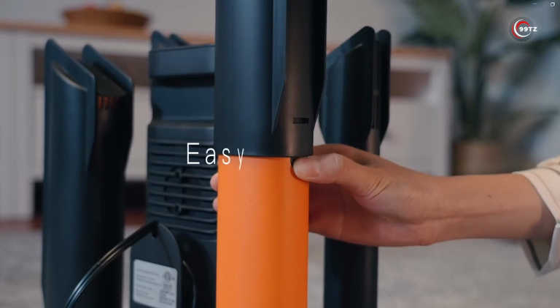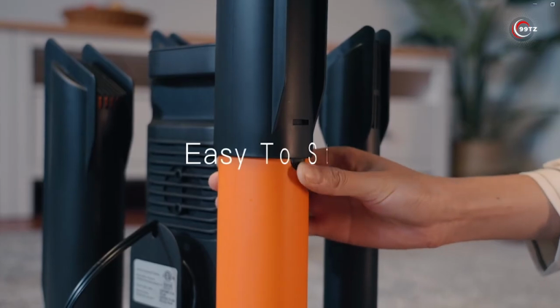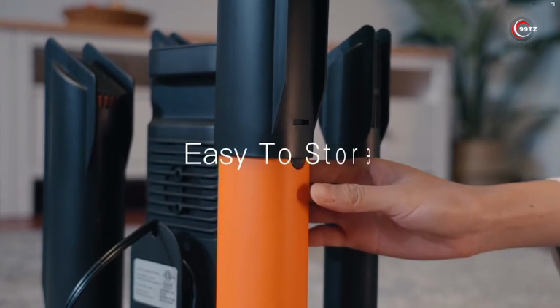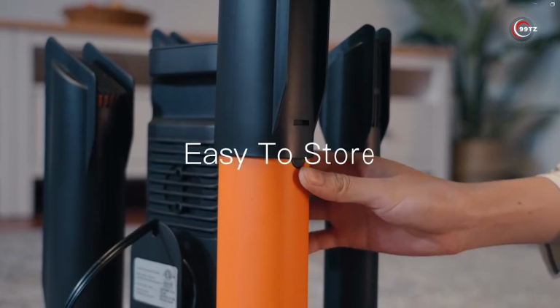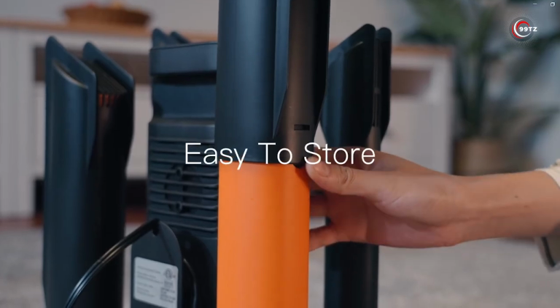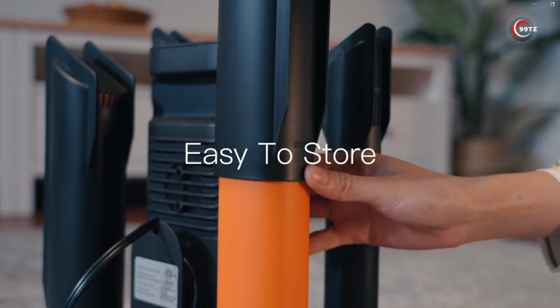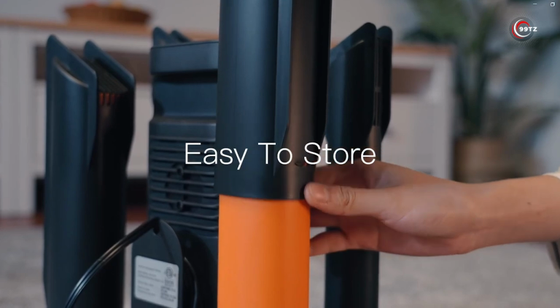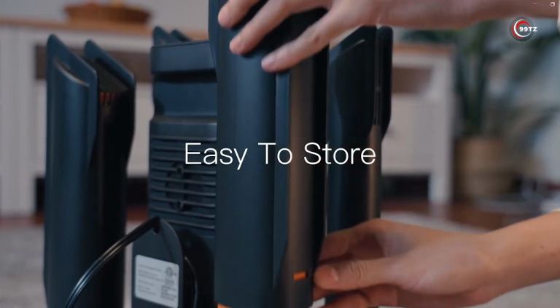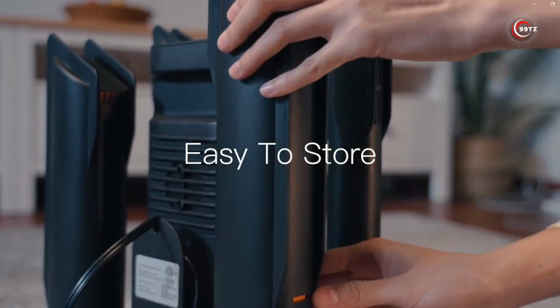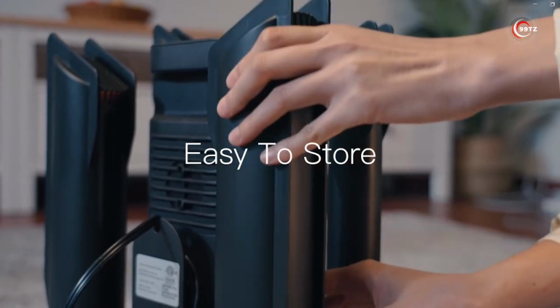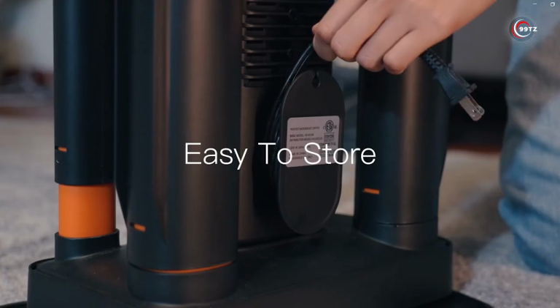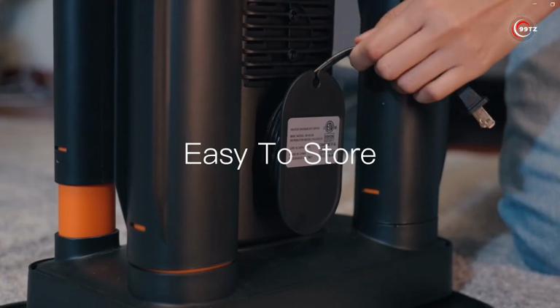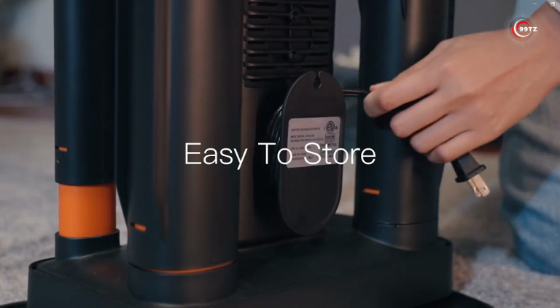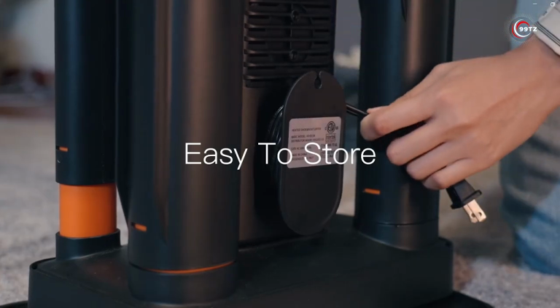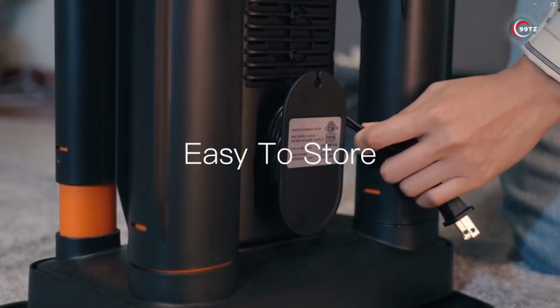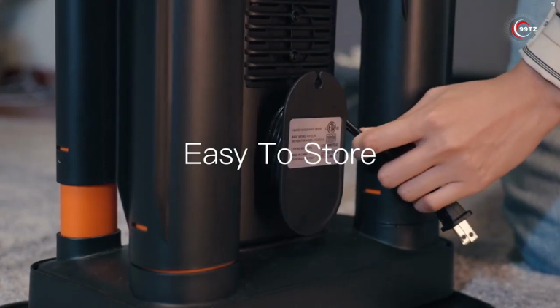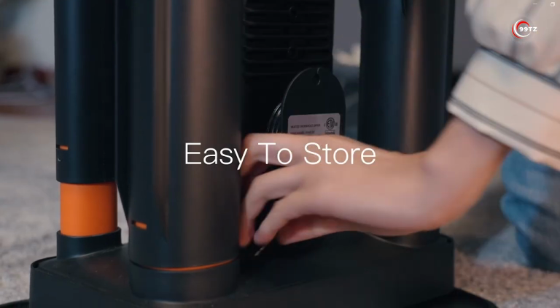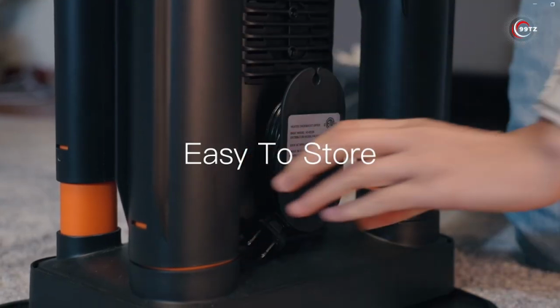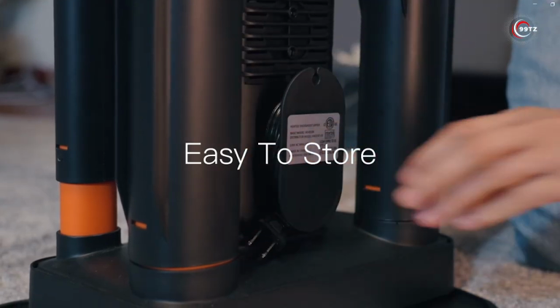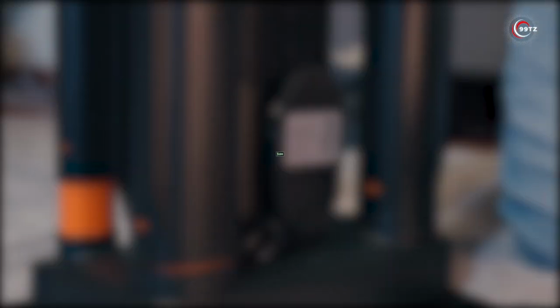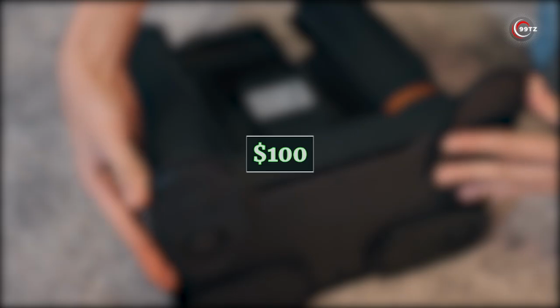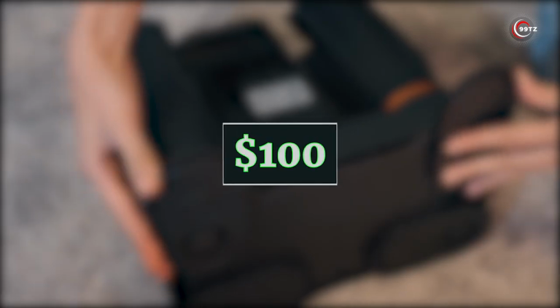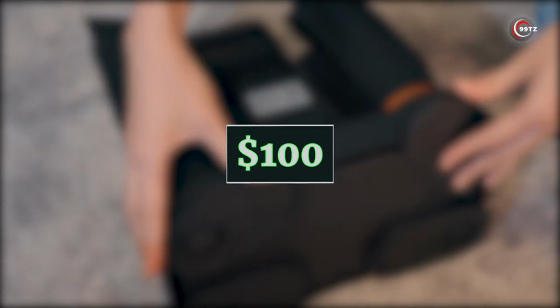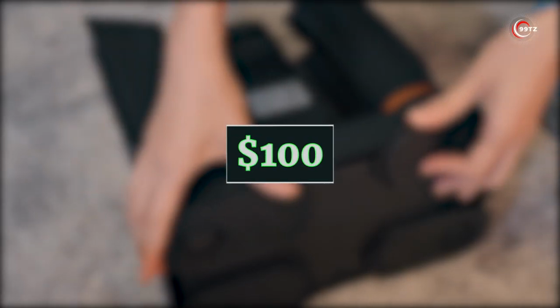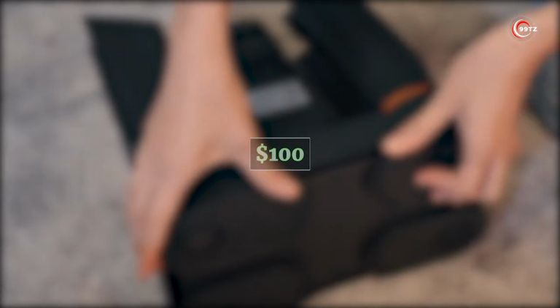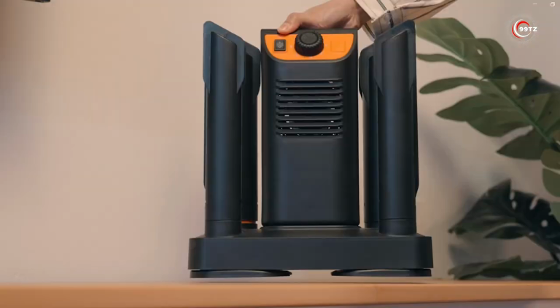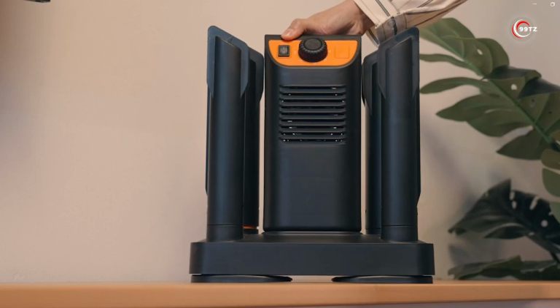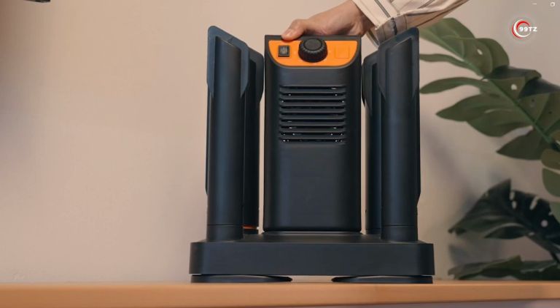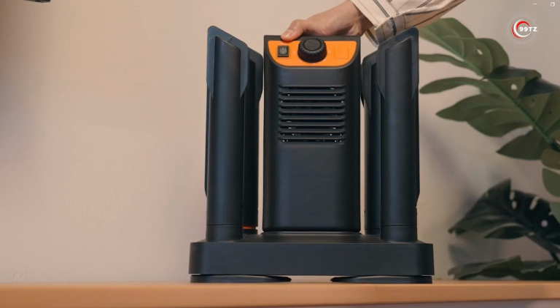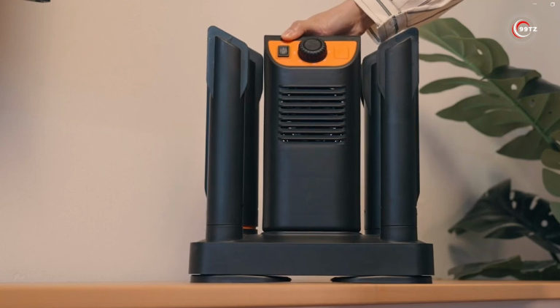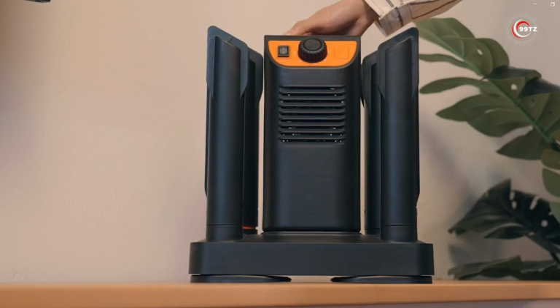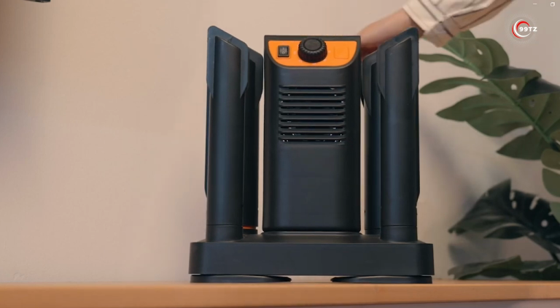Don't let your gear go to waste — invest in freshness. The price? Around $100. A small price for preserving your investments.